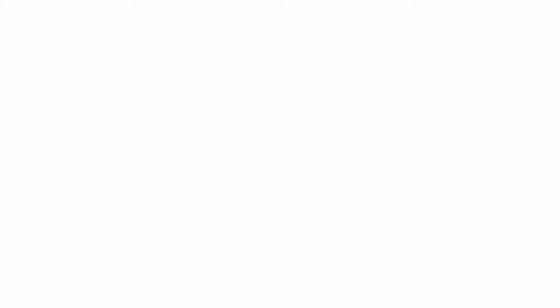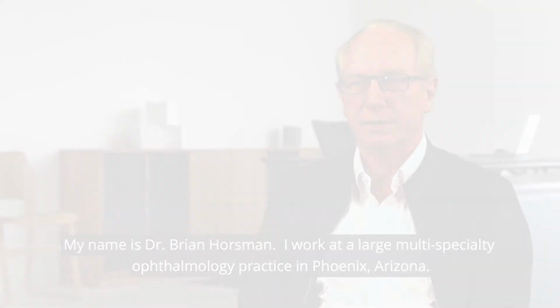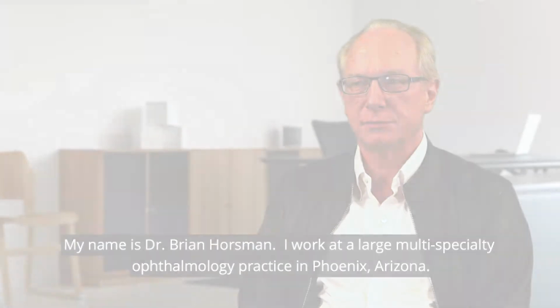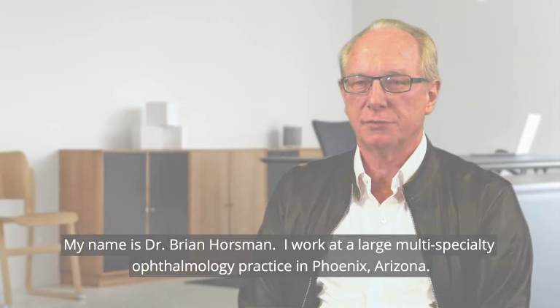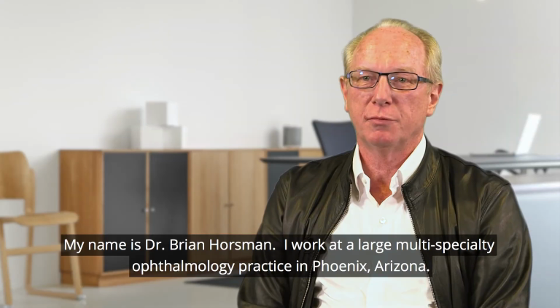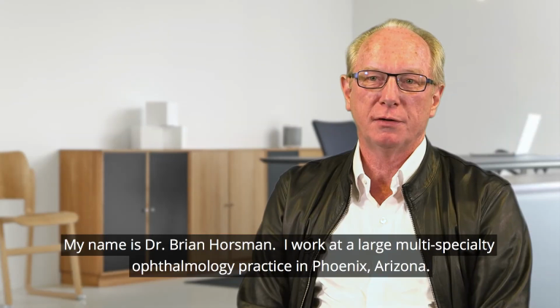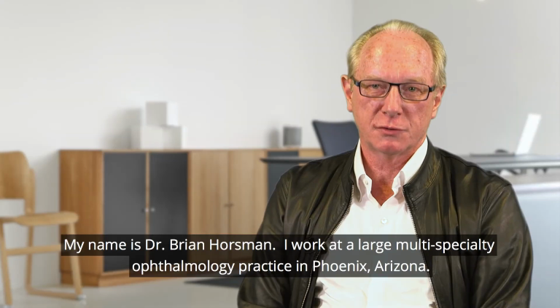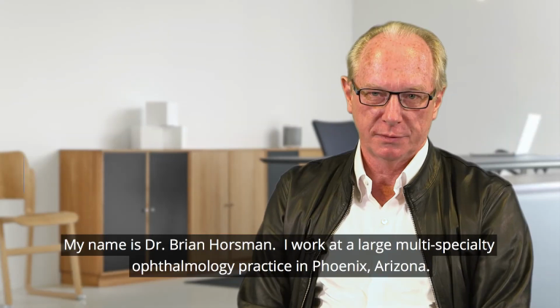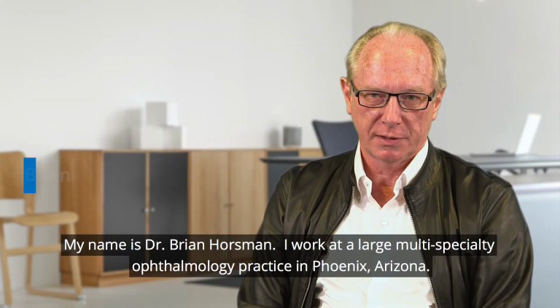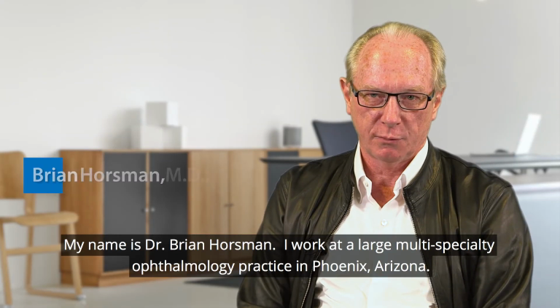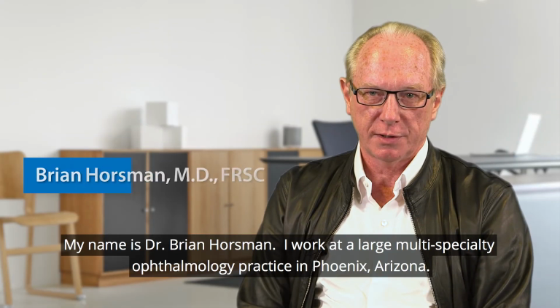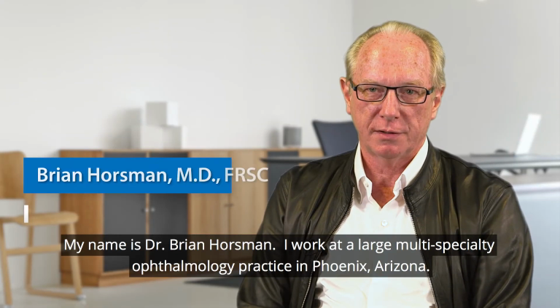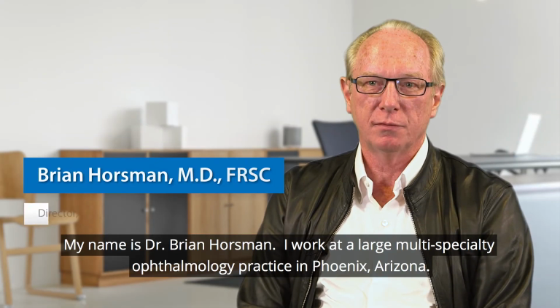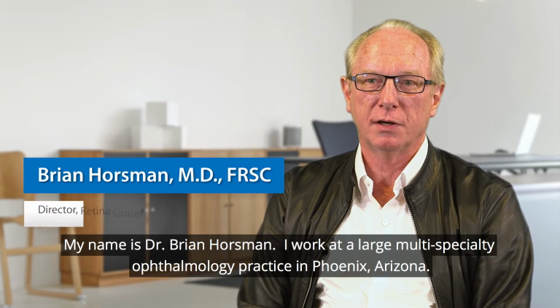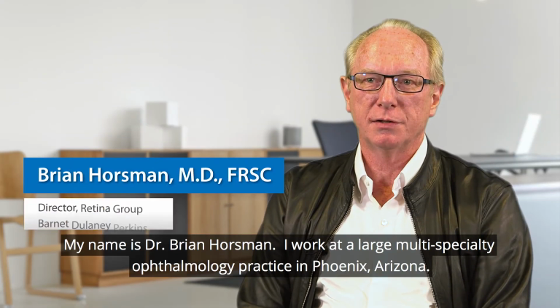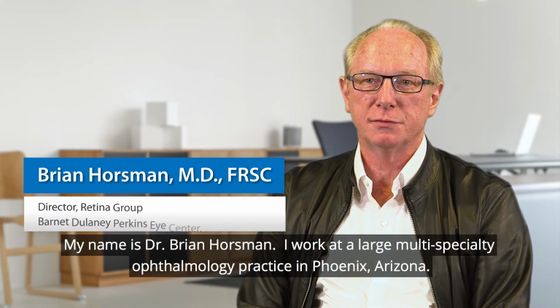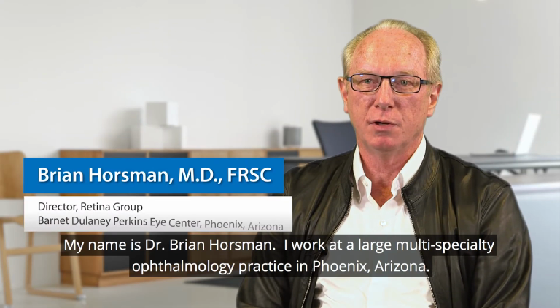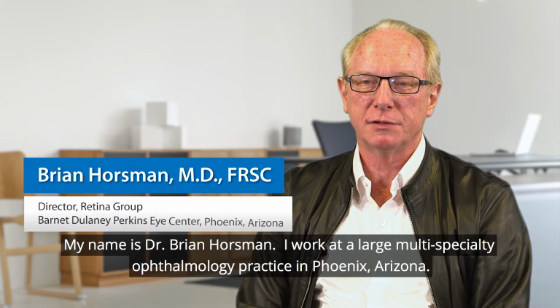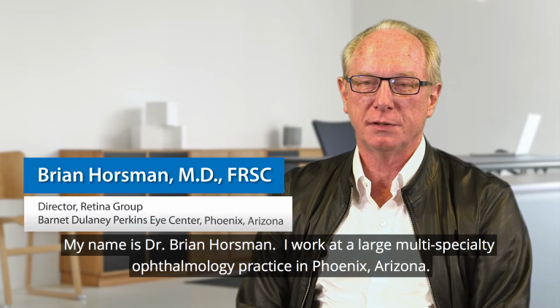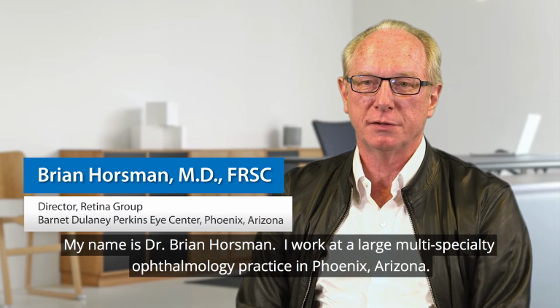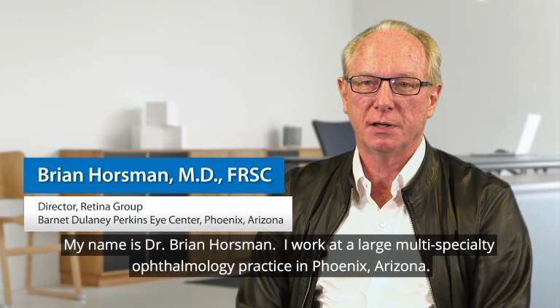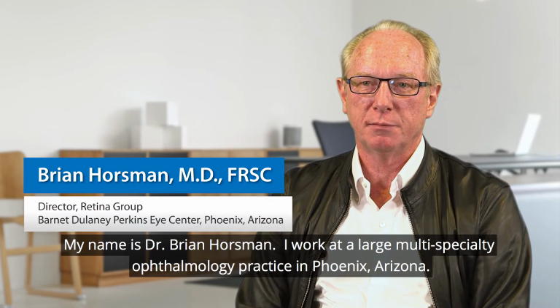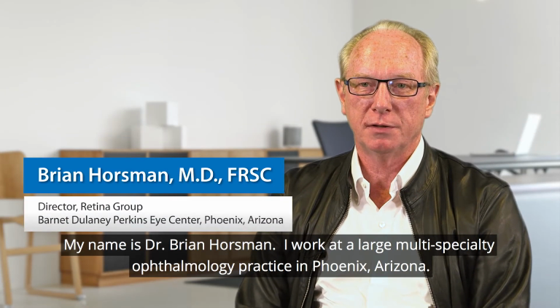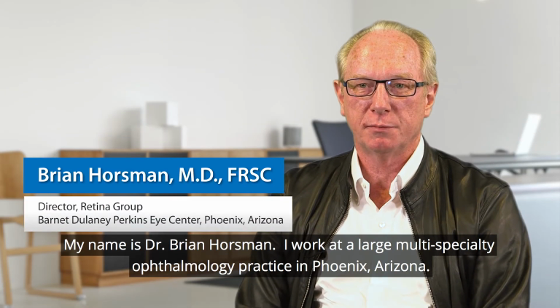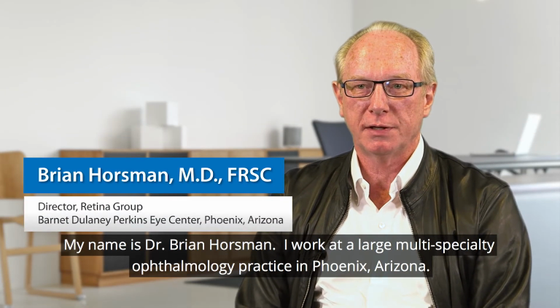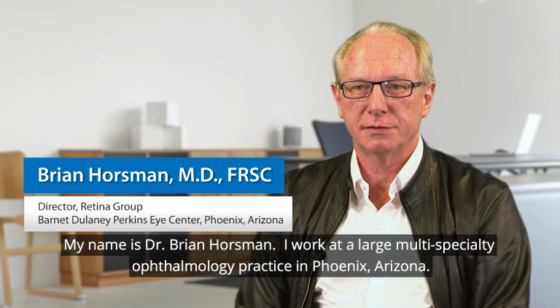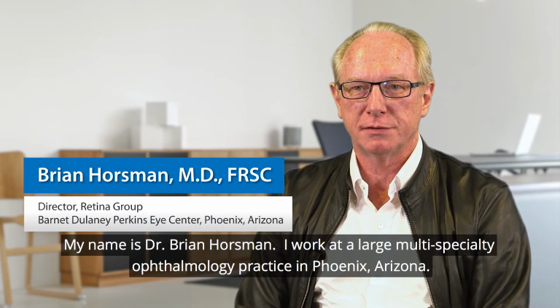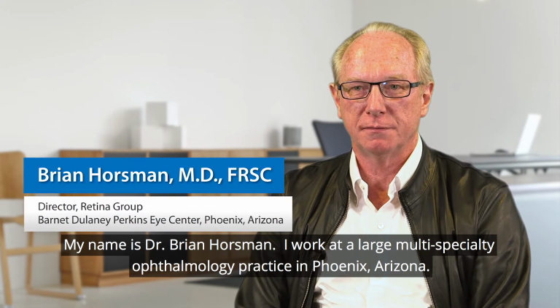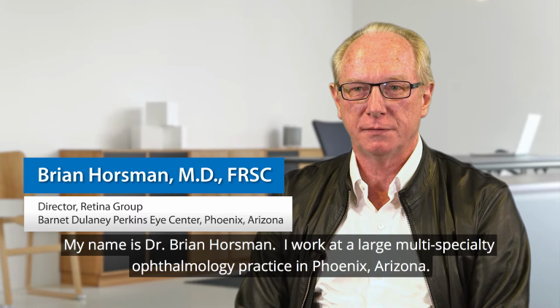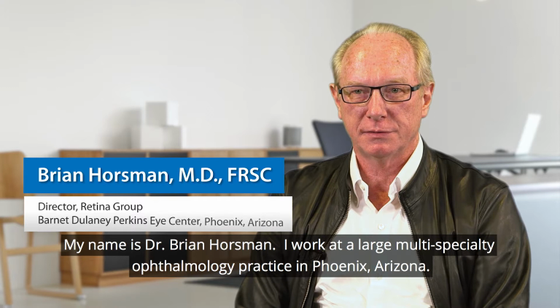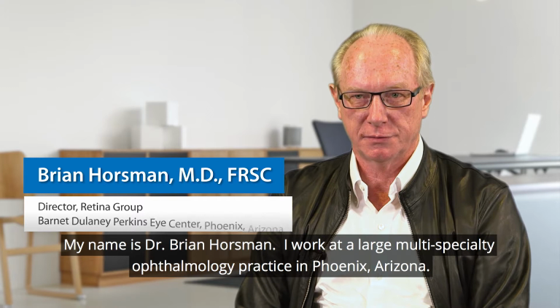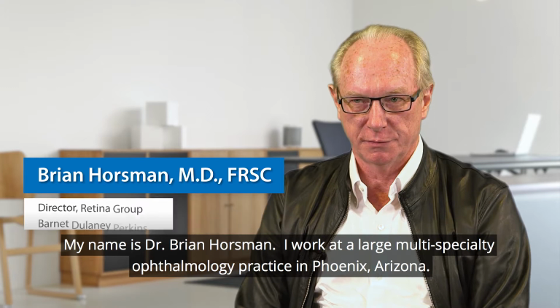My name is Dr. Brian Horstman. I work at a large multi-specialty ophthalmology practice in Phoenix, Arizona.